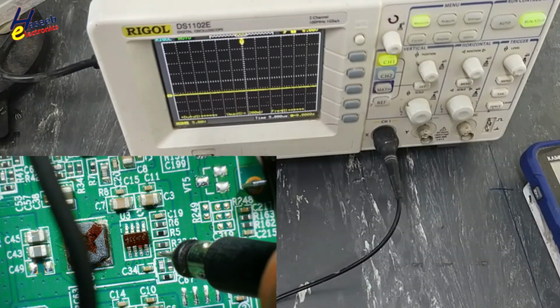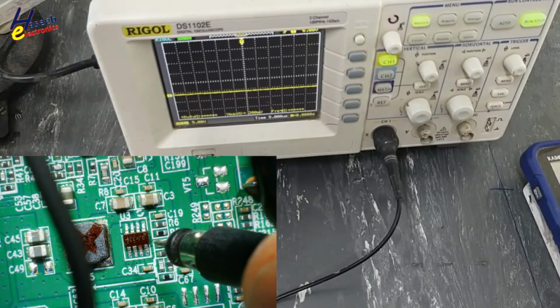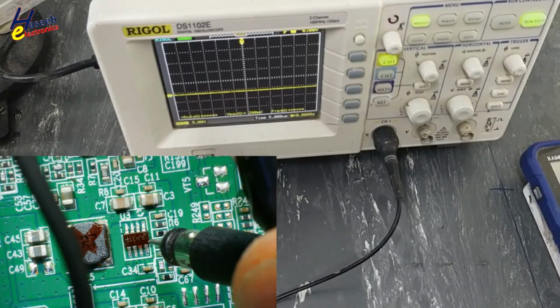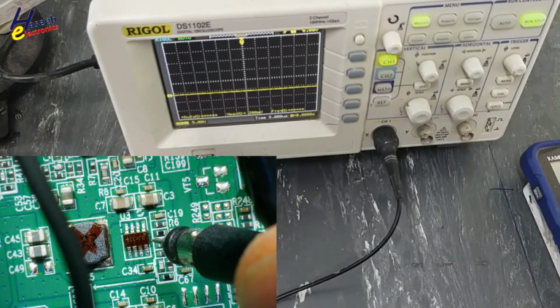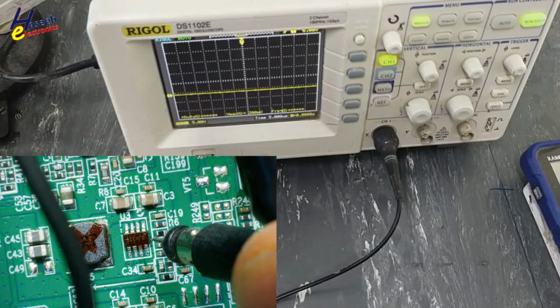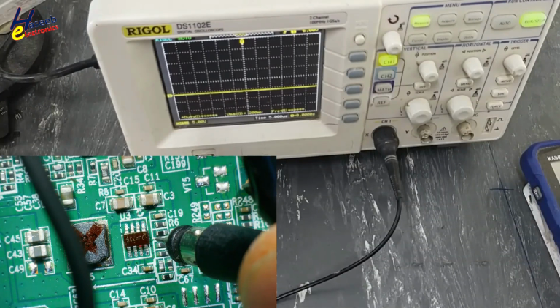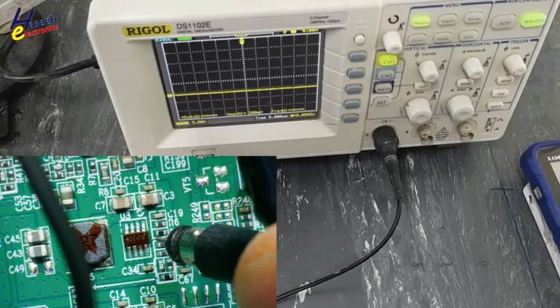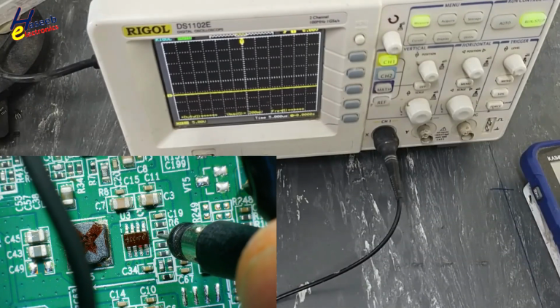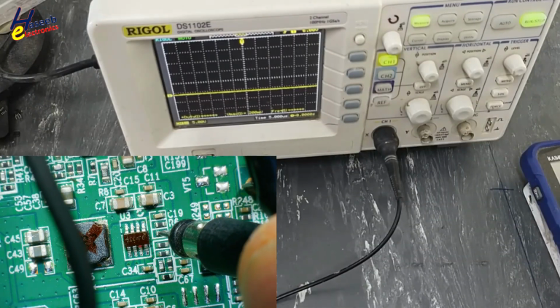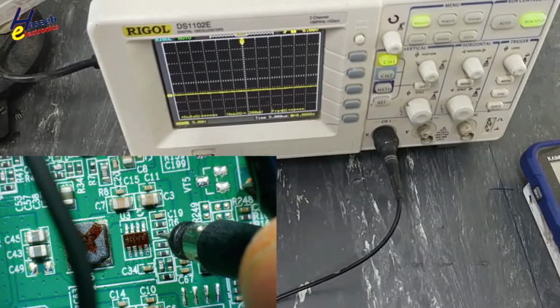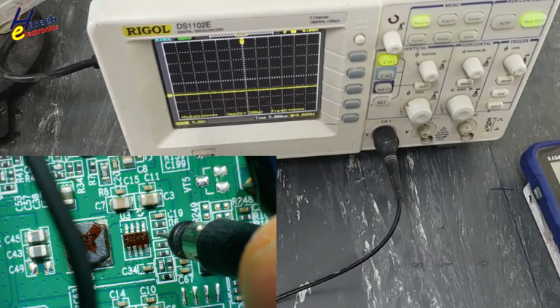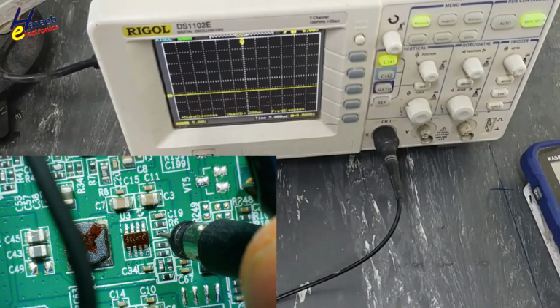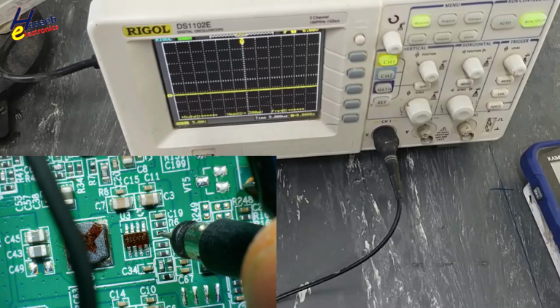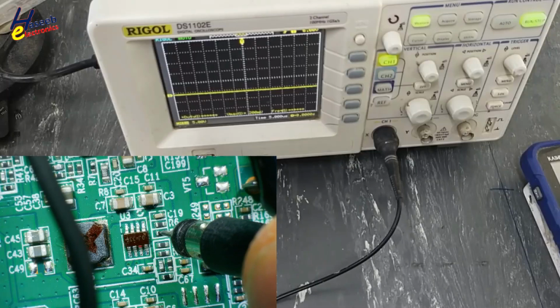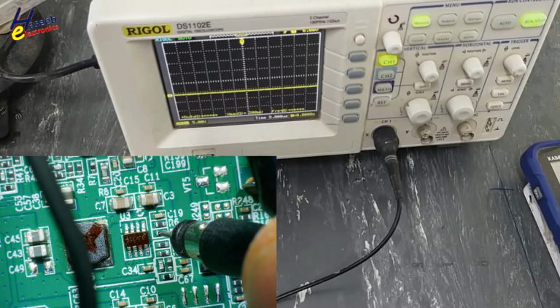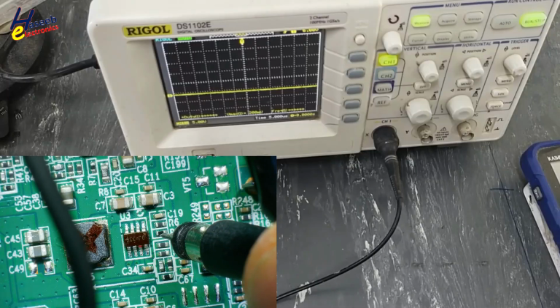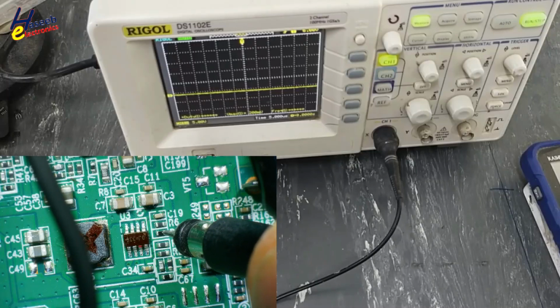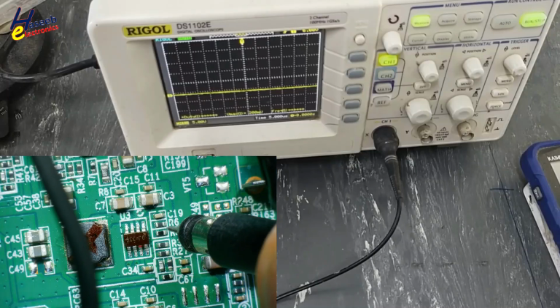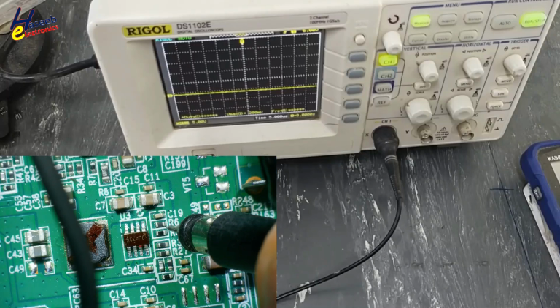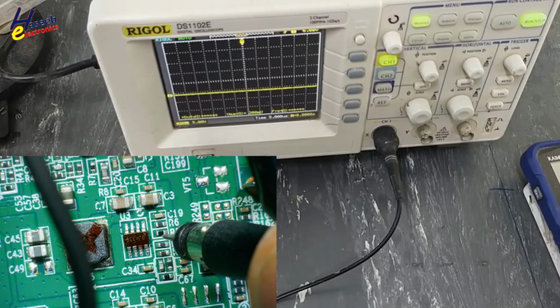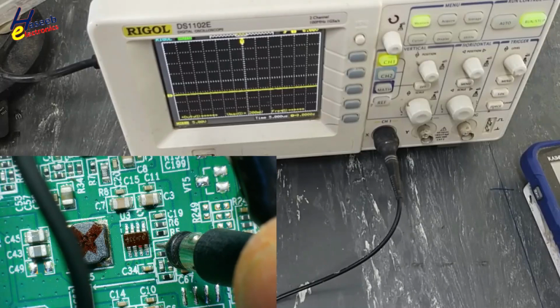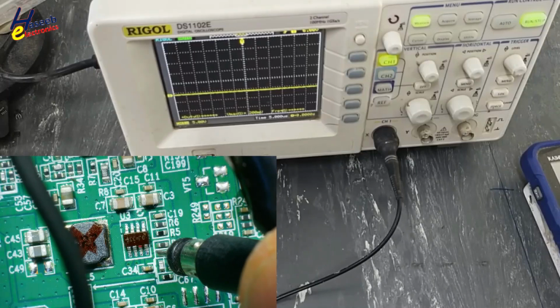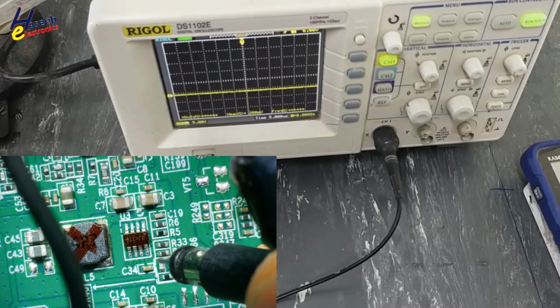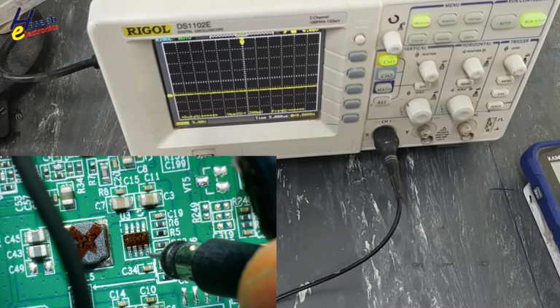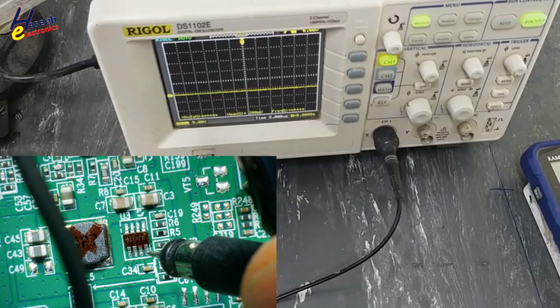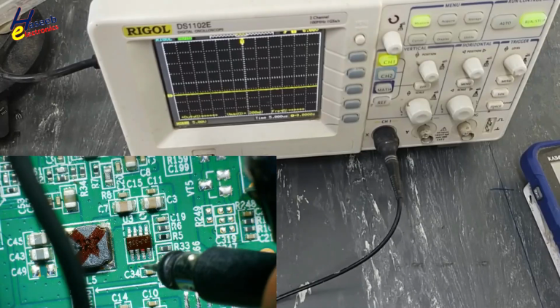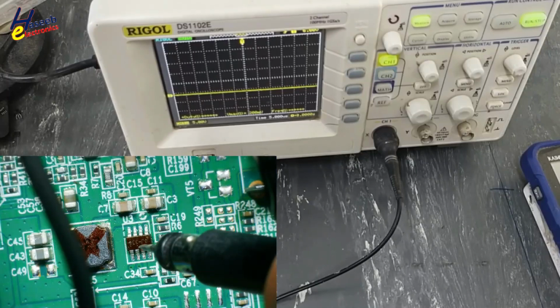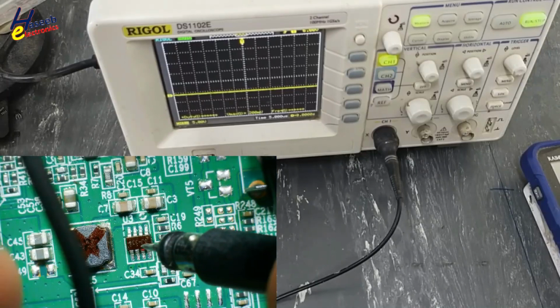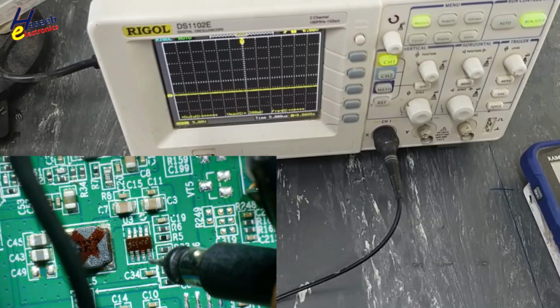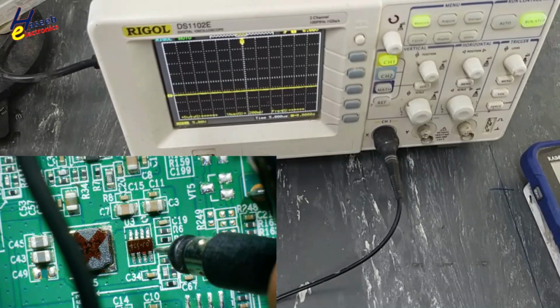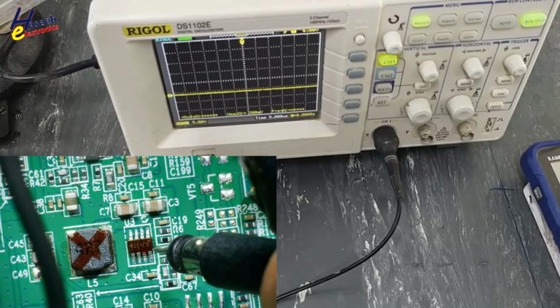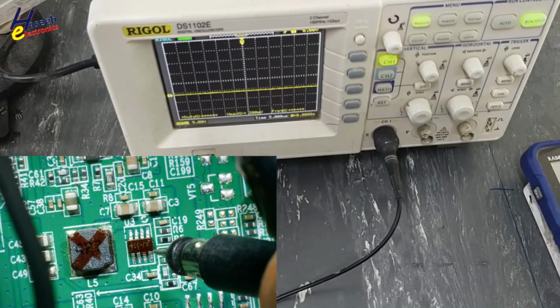Problem is this switching regulator. It is a 340 kHz, 3 ampere switching regulator — step down converter.